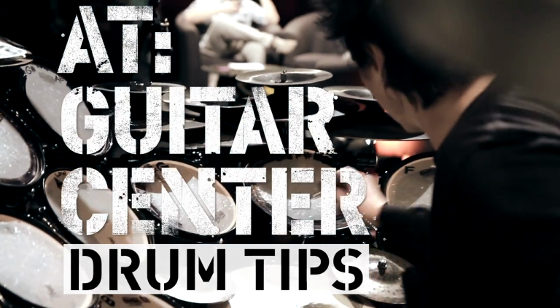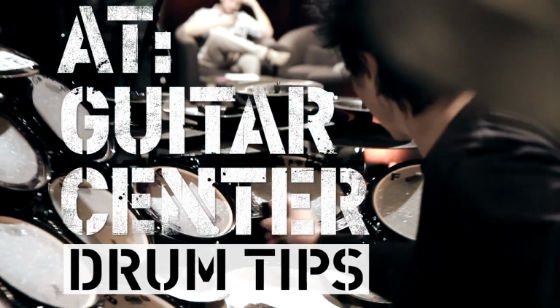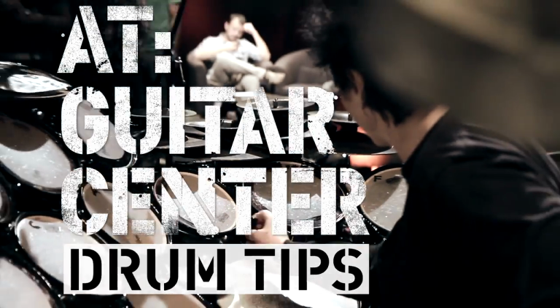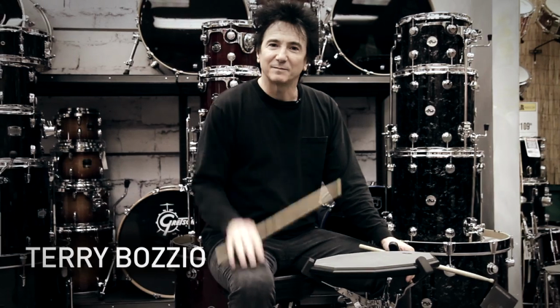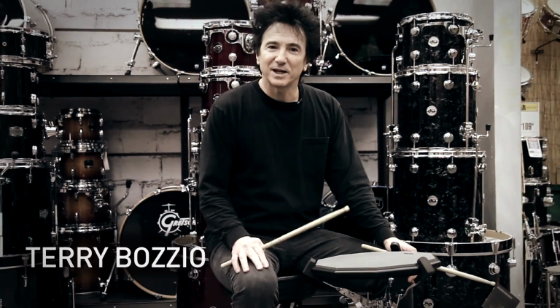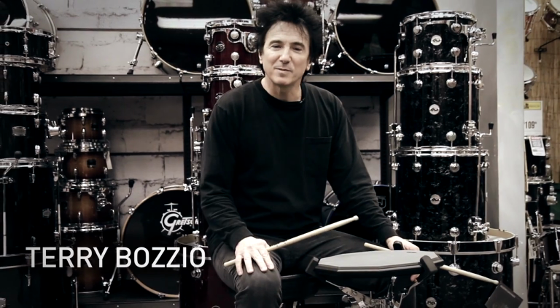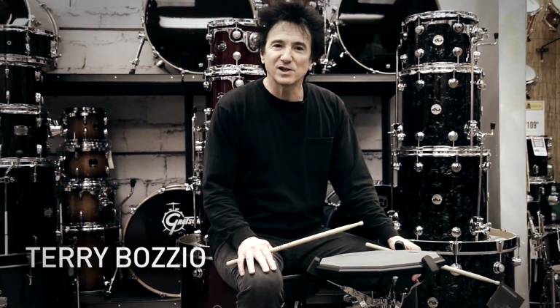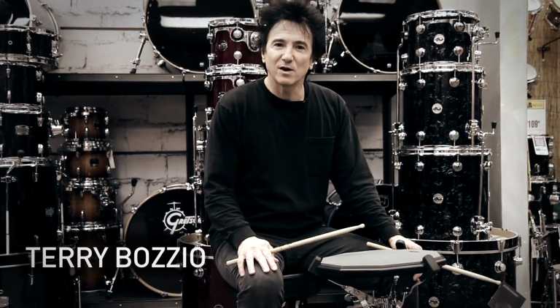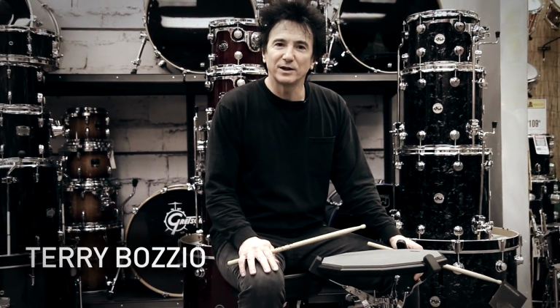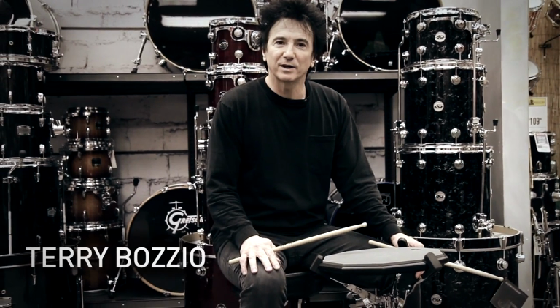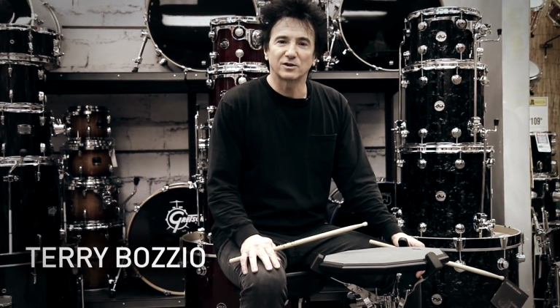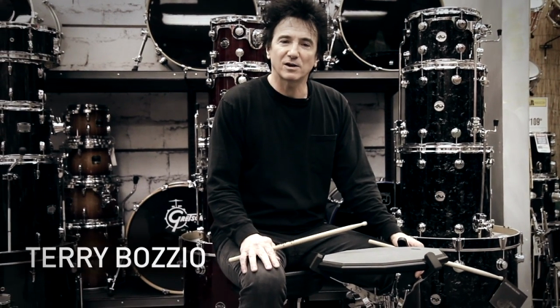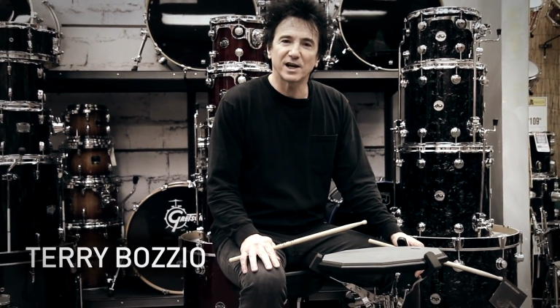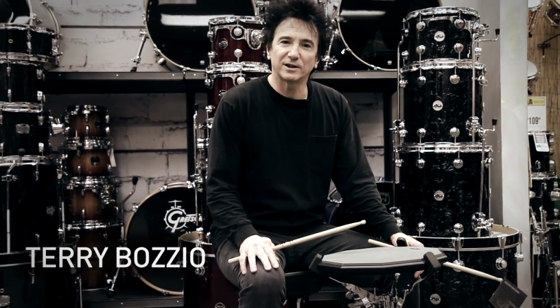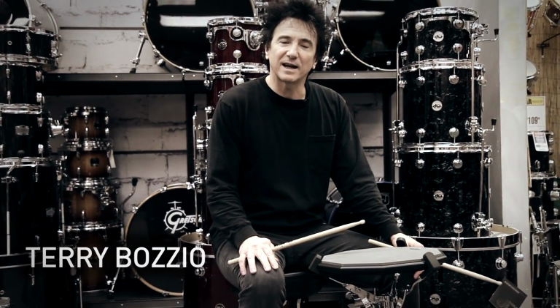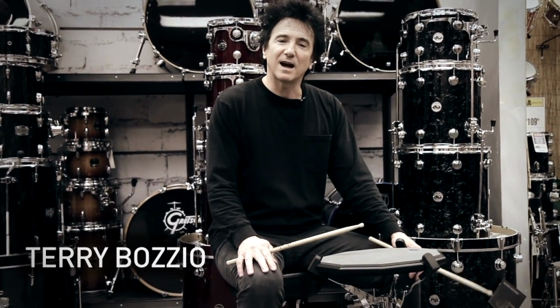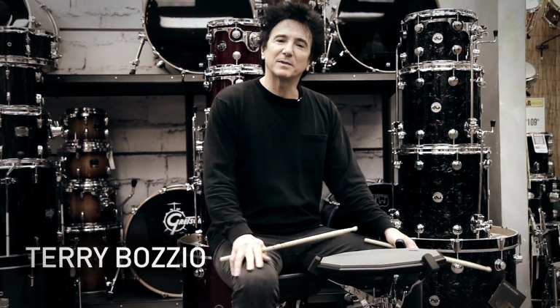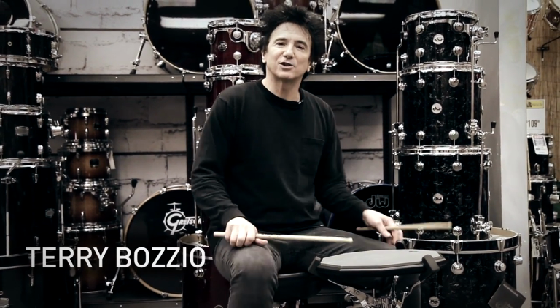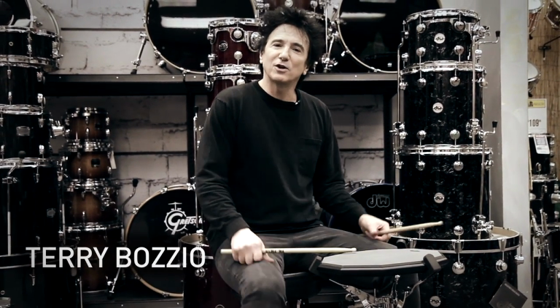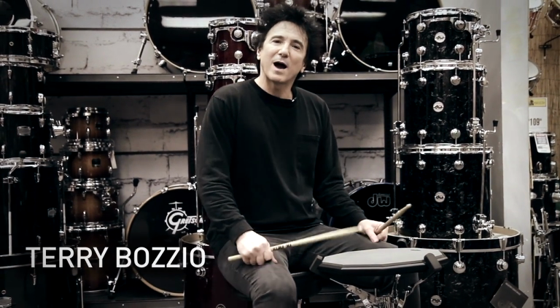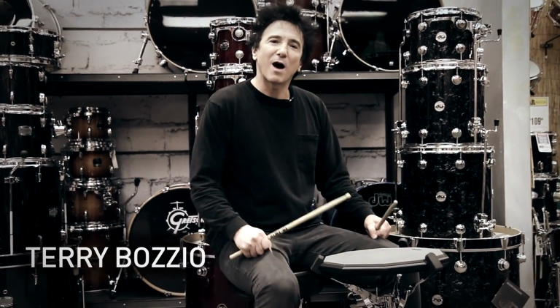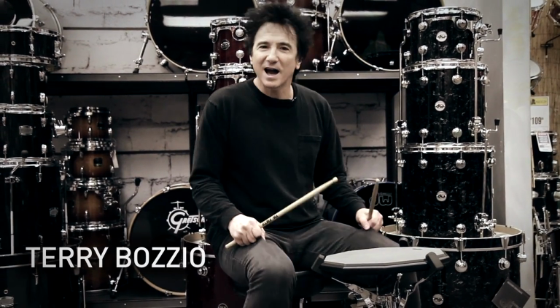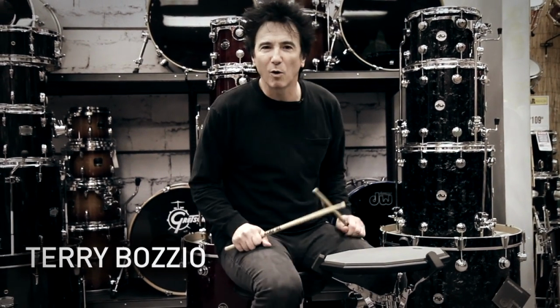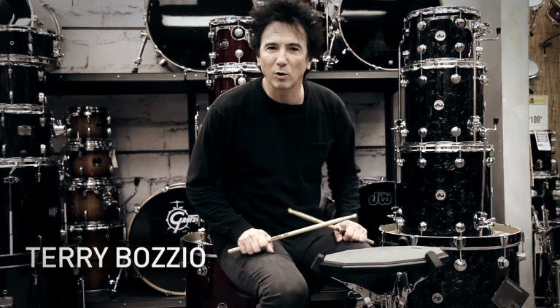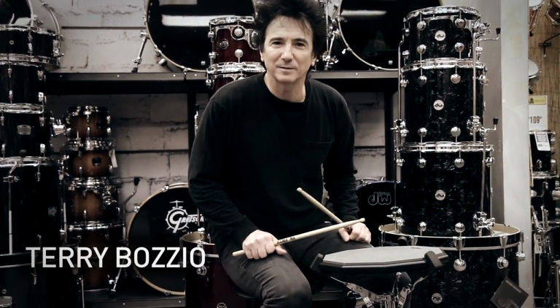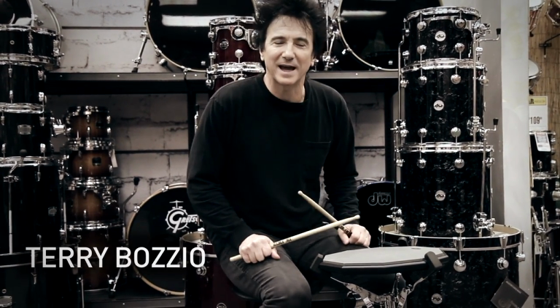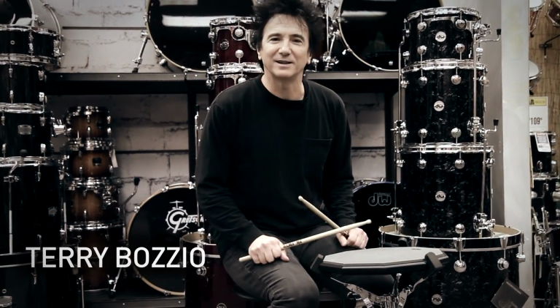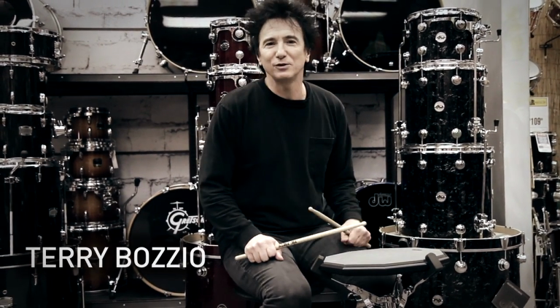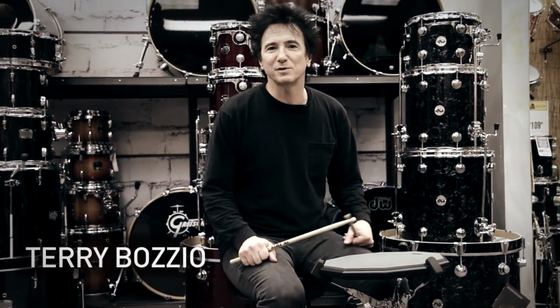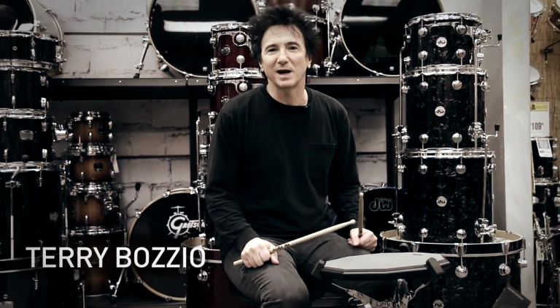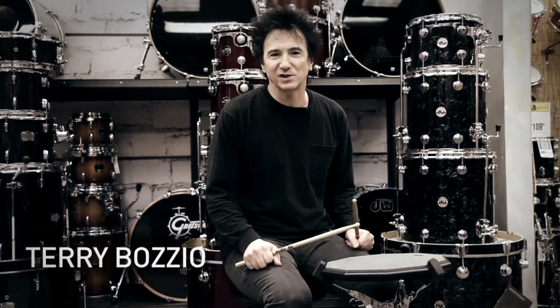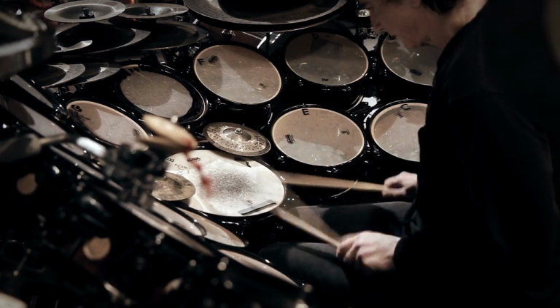Hi, I'm Terry Bozio and you're at Guitar Center, and I'm going to show you how I hold and use my sticks.